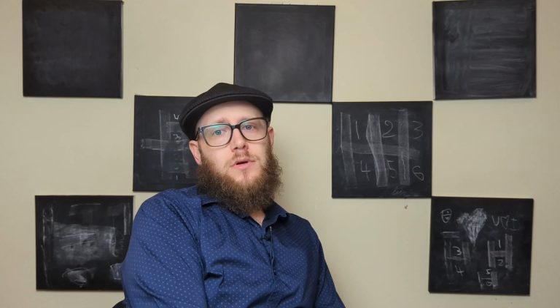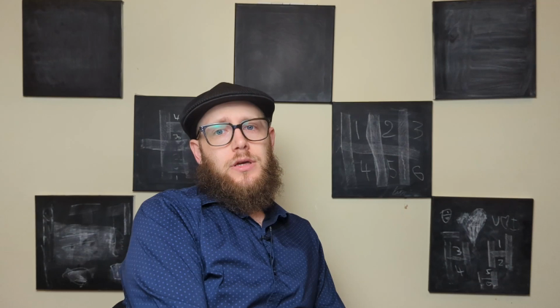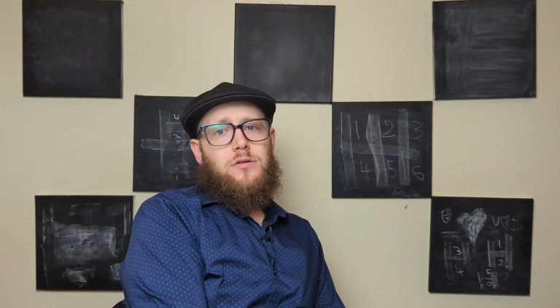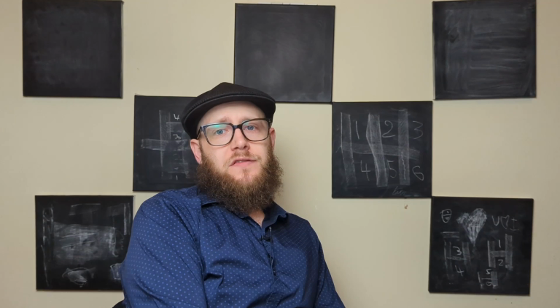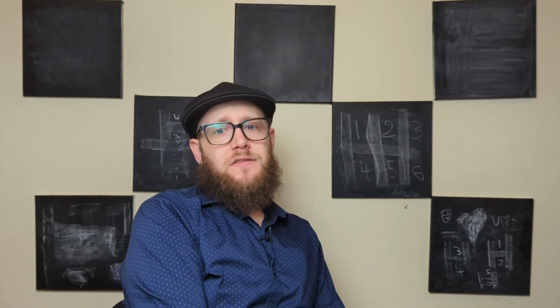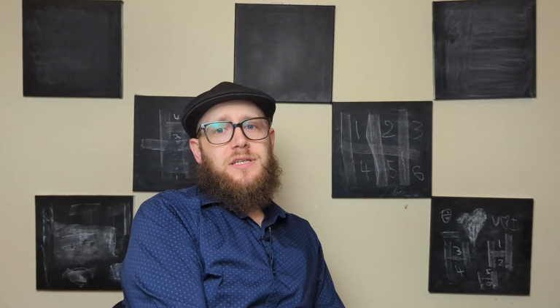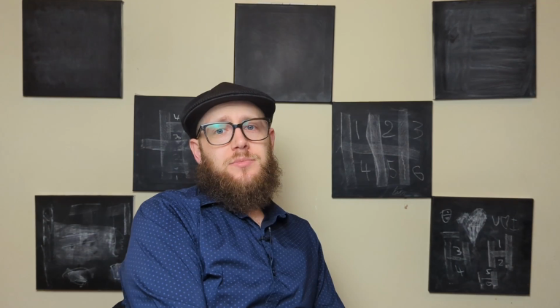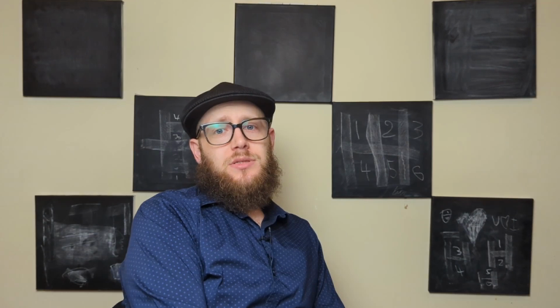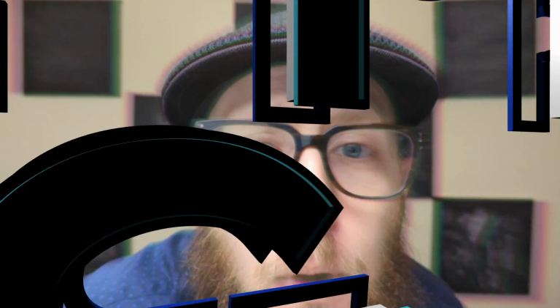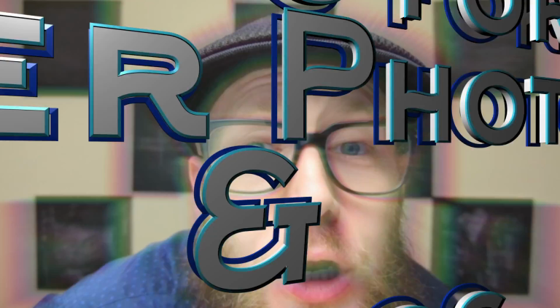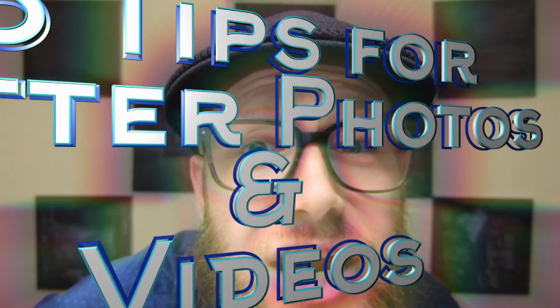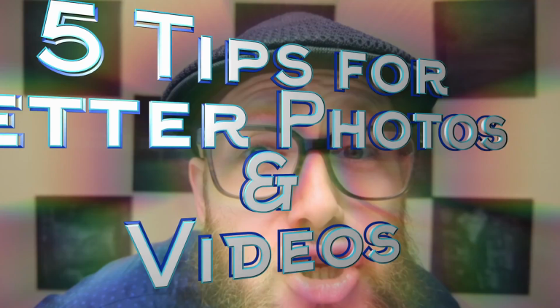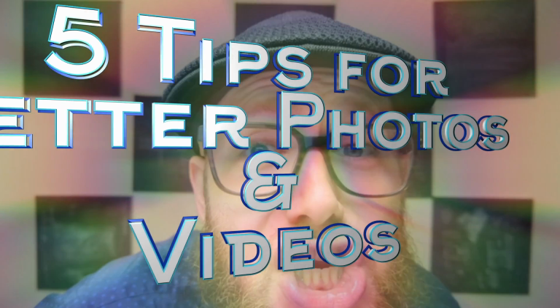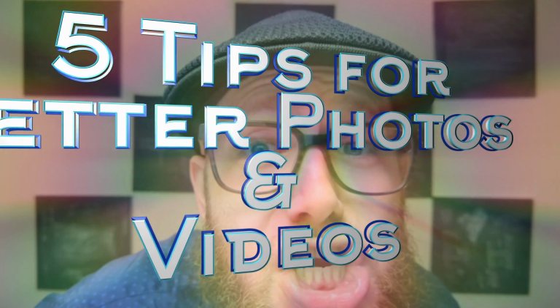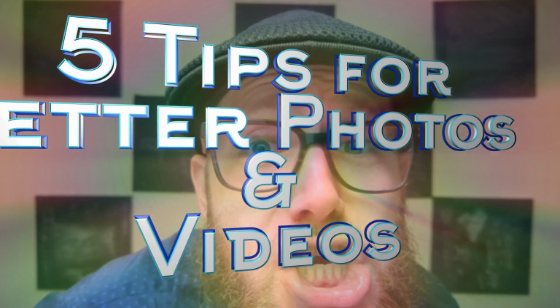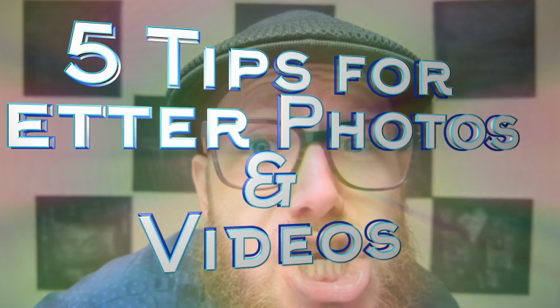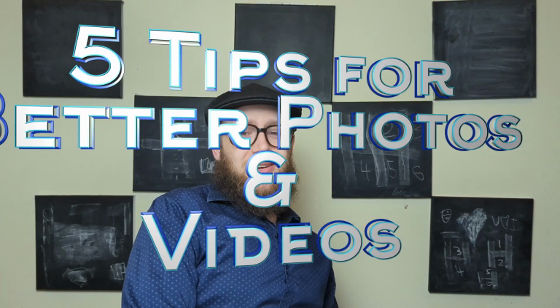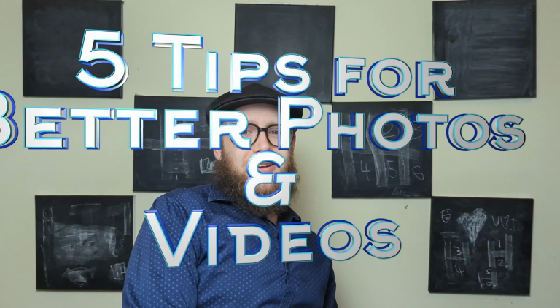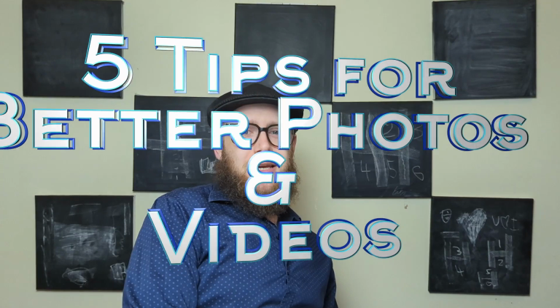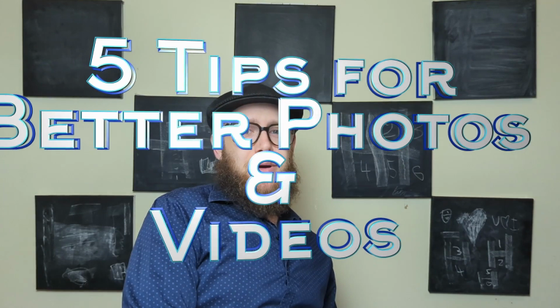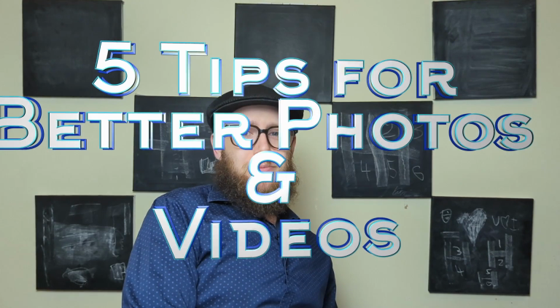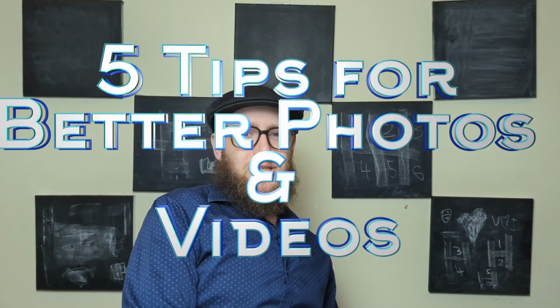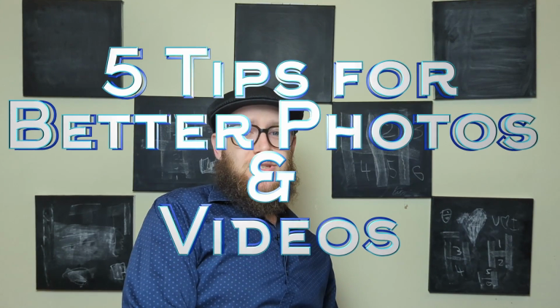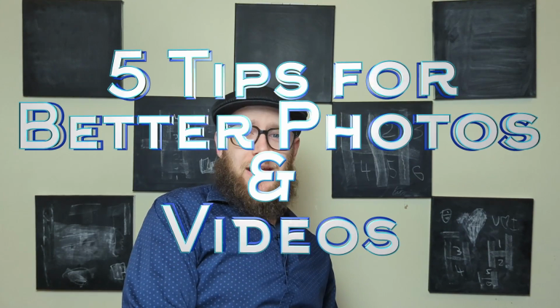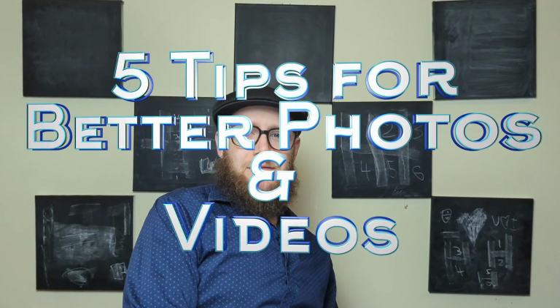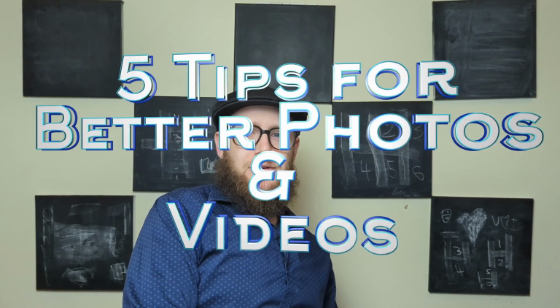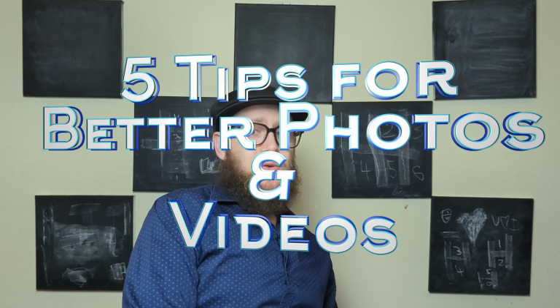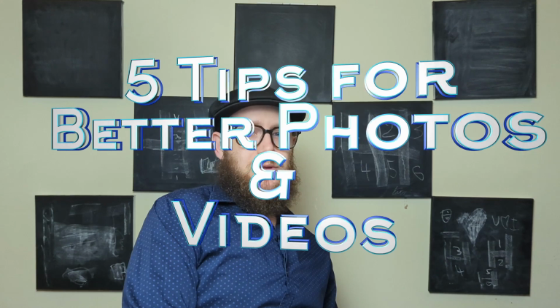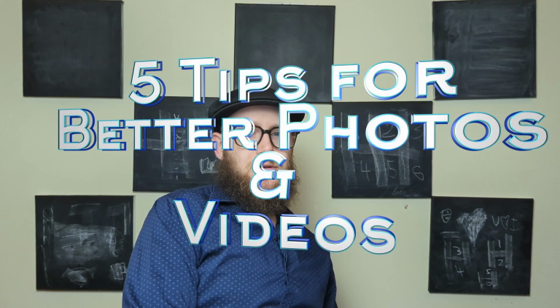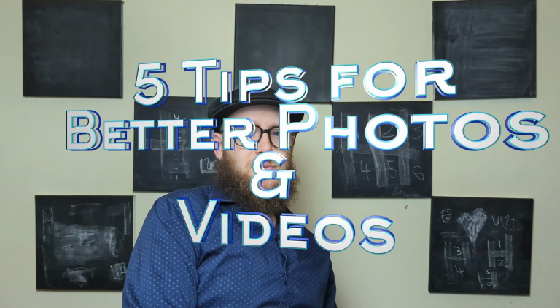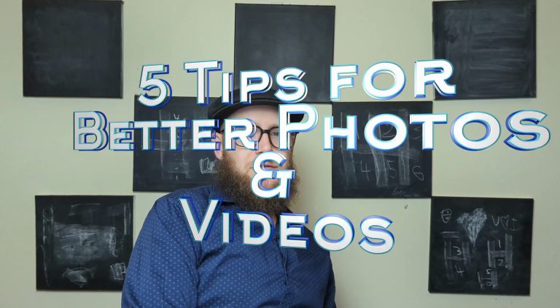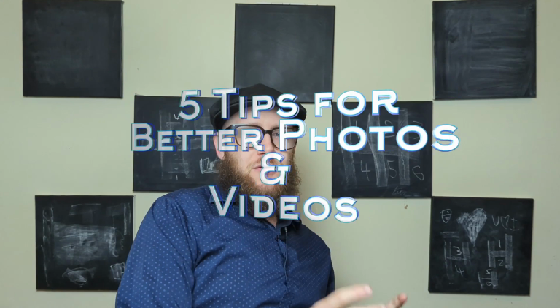Here are five tips on how to take better pictures and videos with your smartphone.